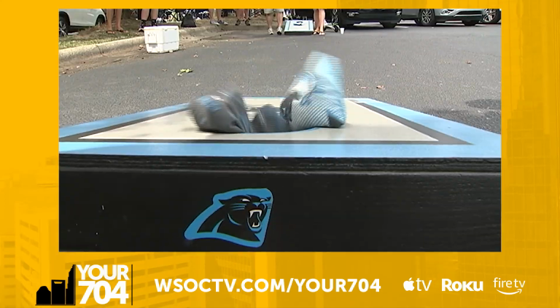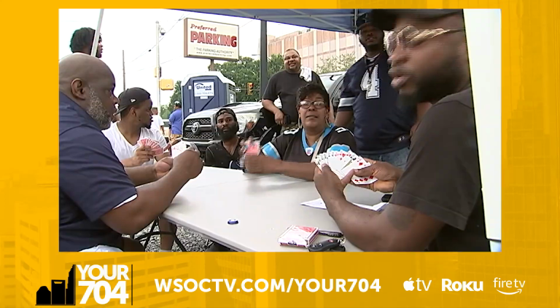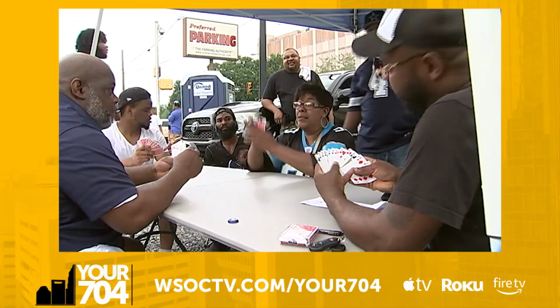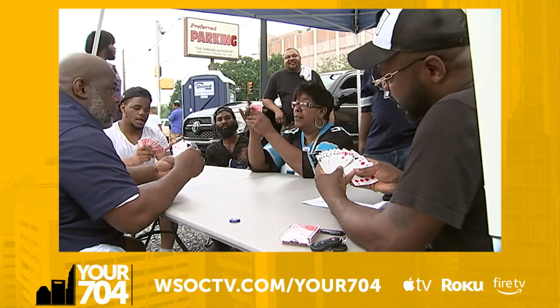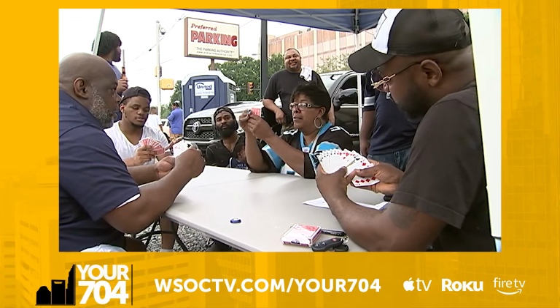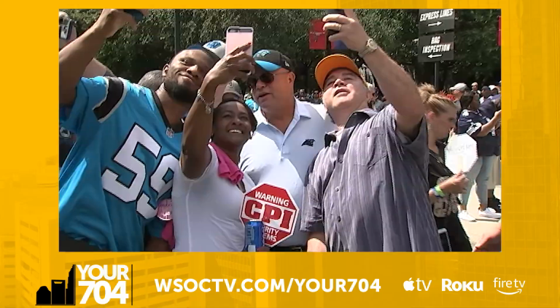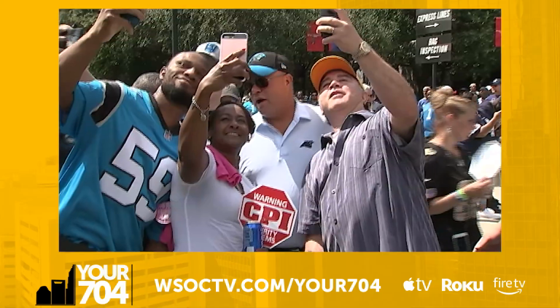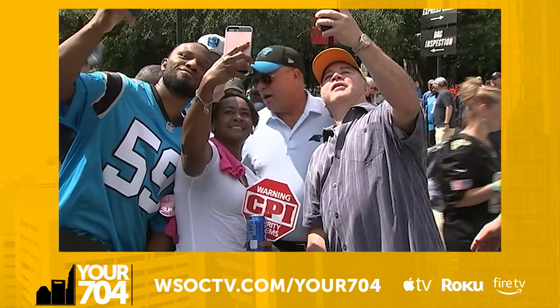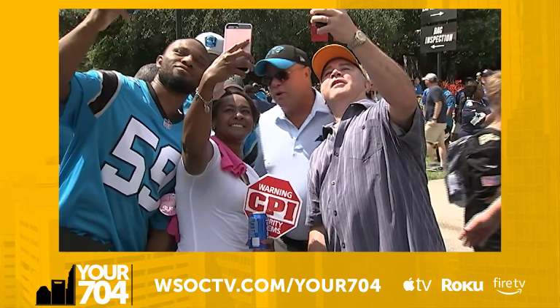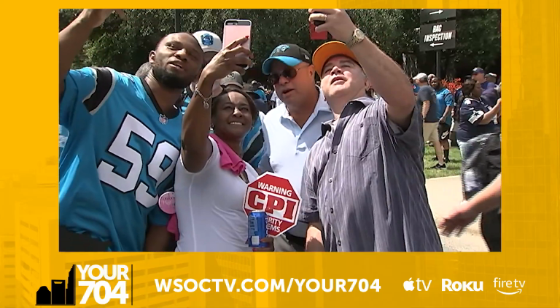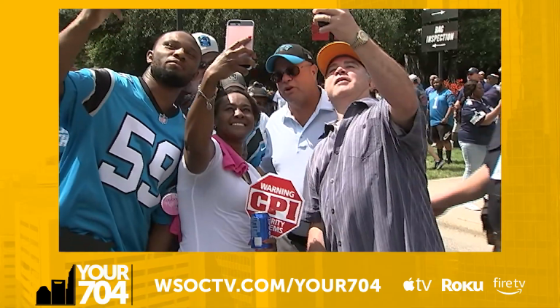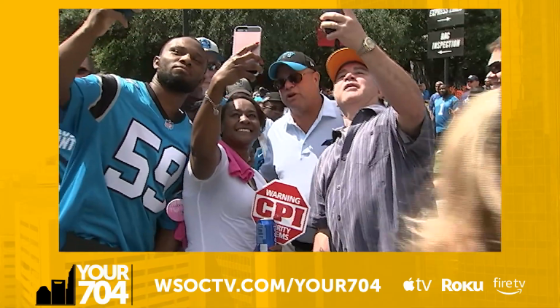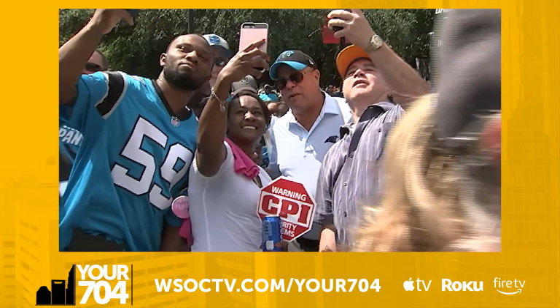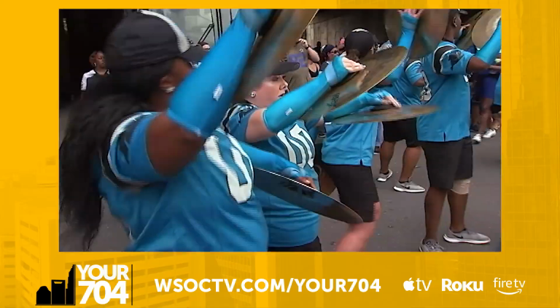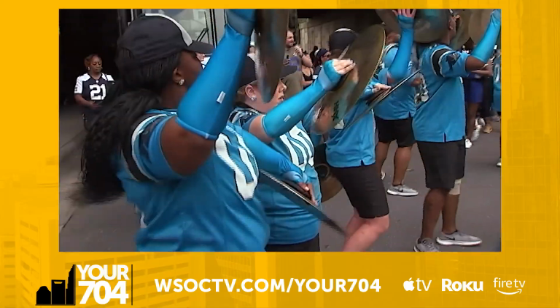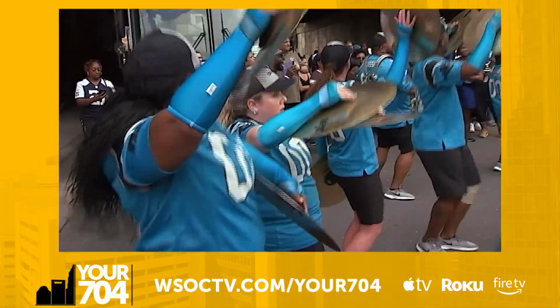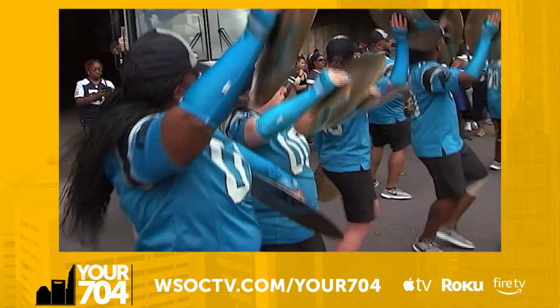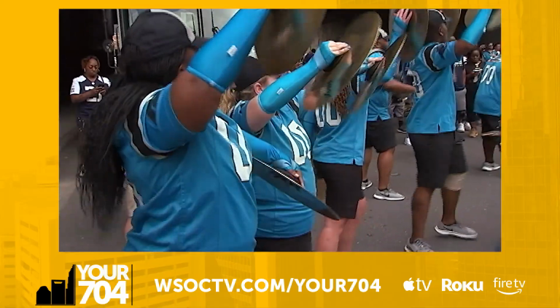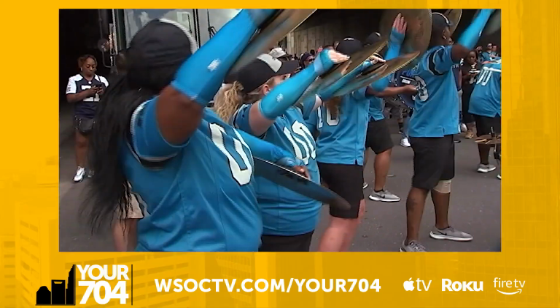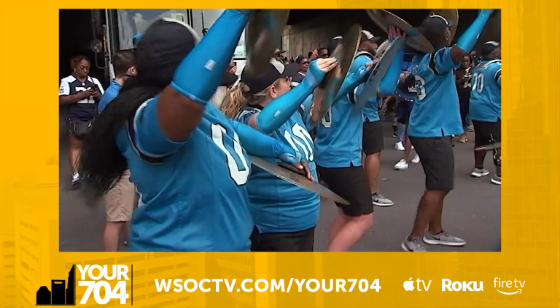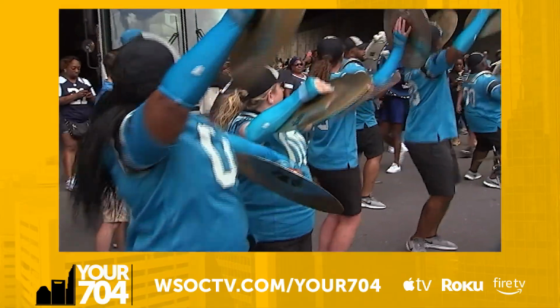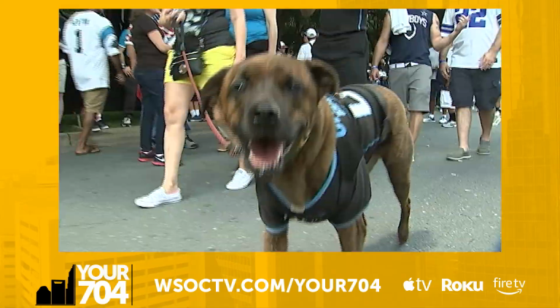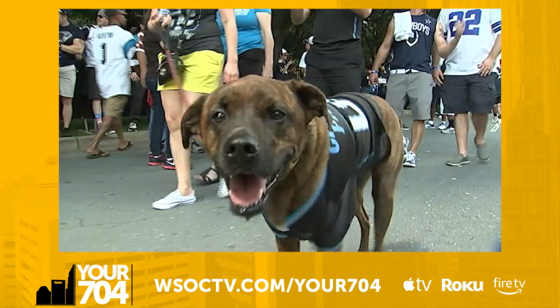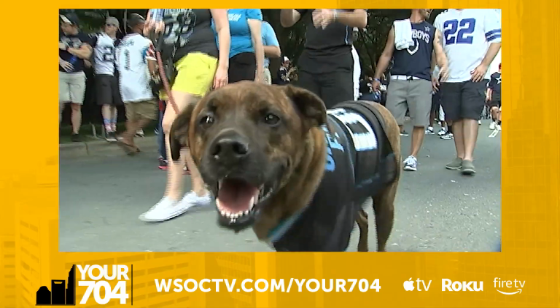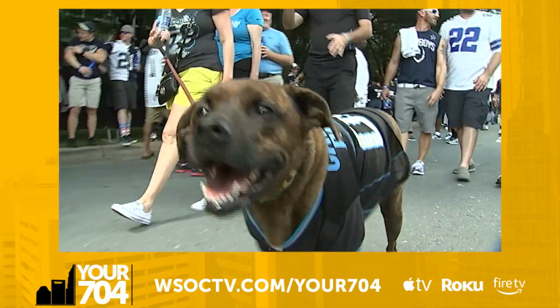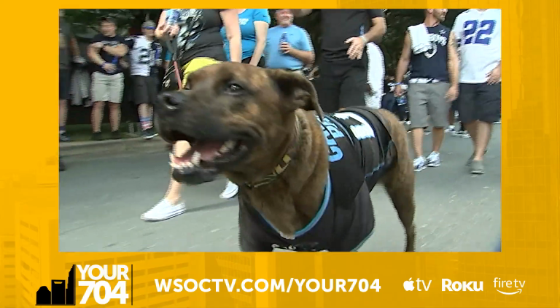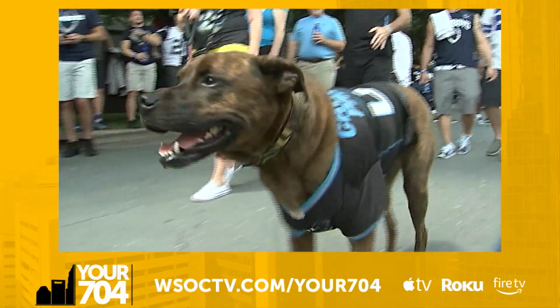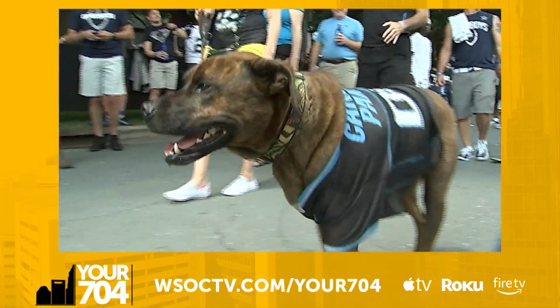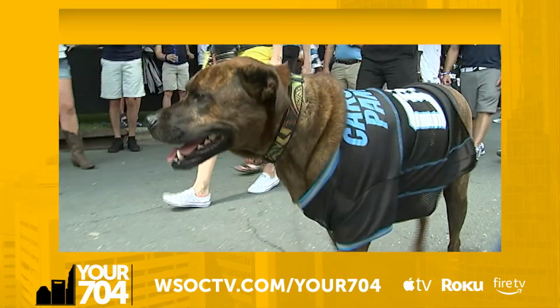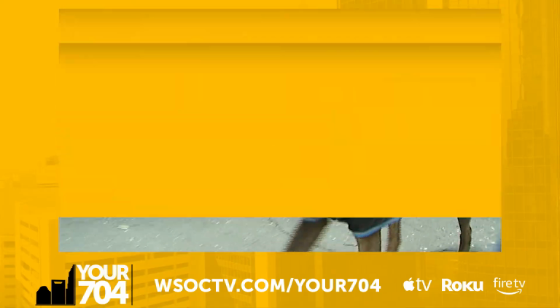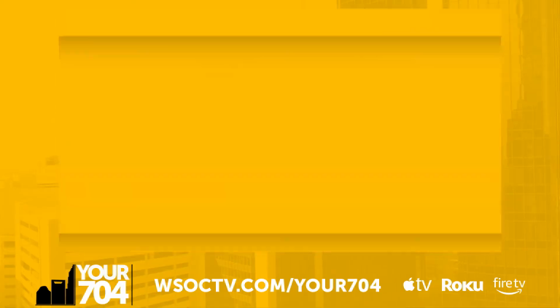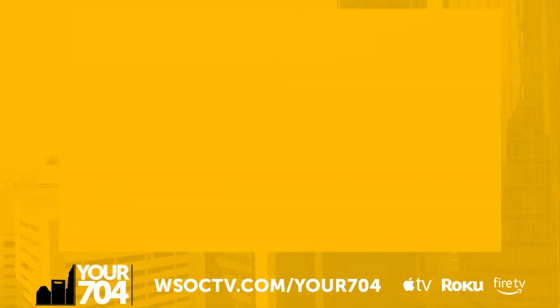Don't have a ticket to the game? Check out one of the bars around the stadium like Draft or fan favorite the Coca-Cola Doghouse.